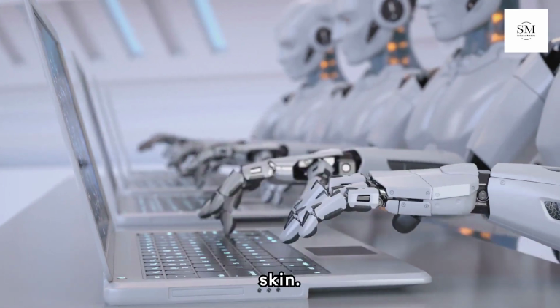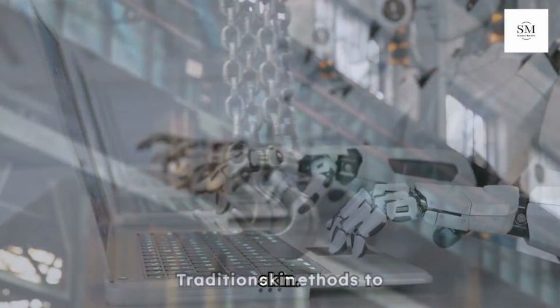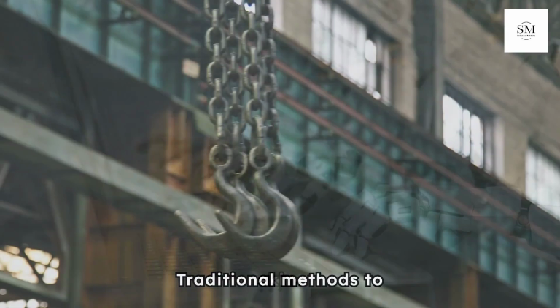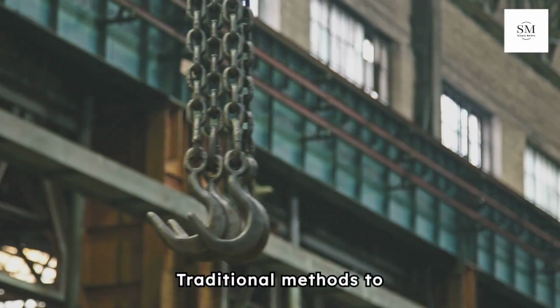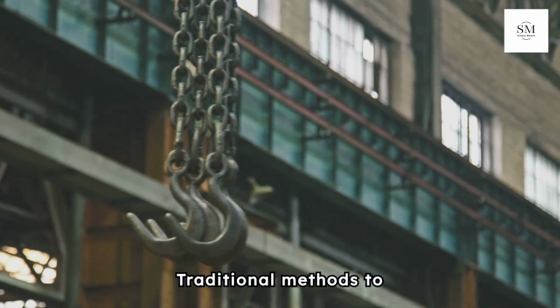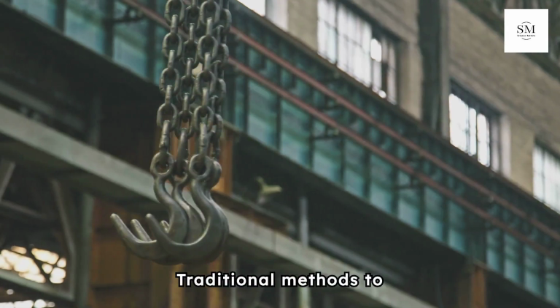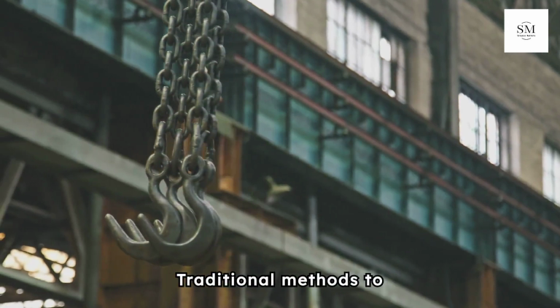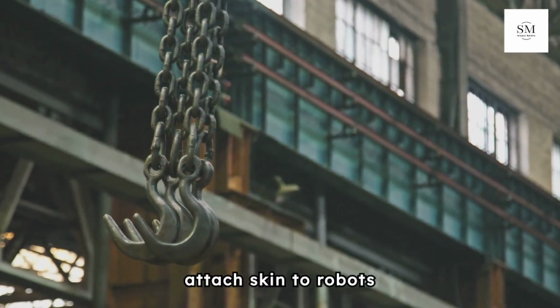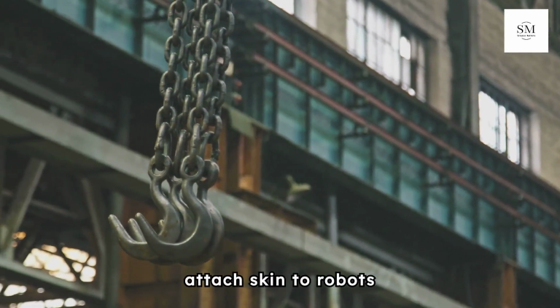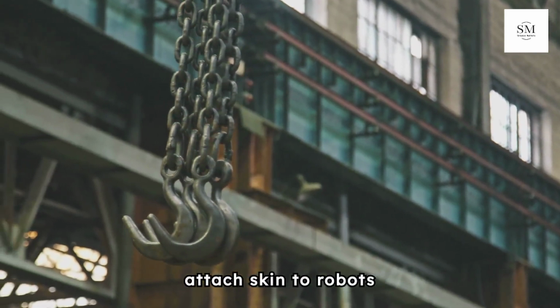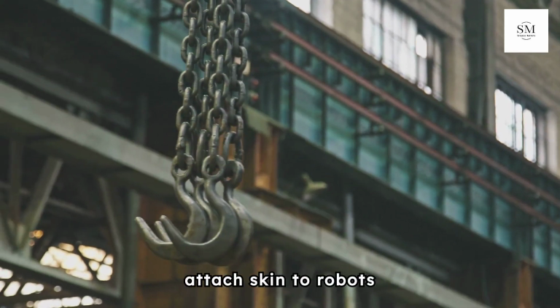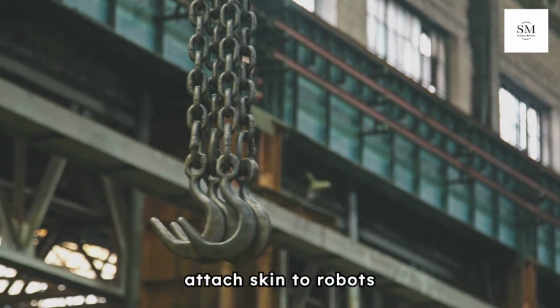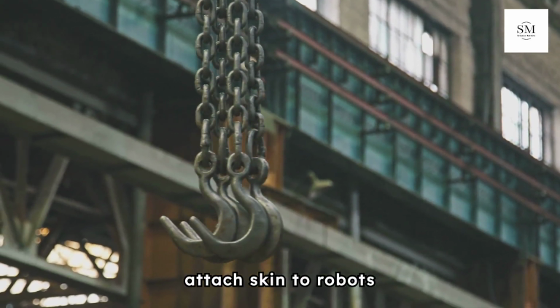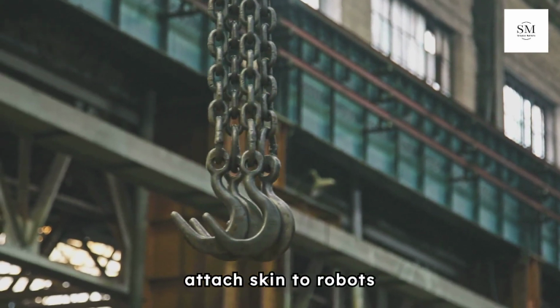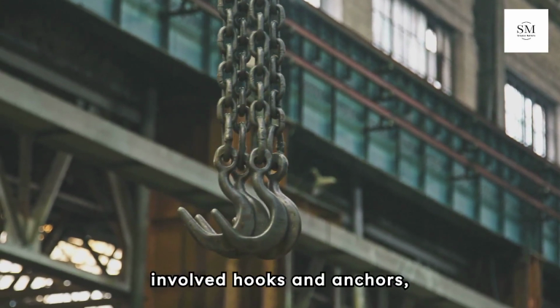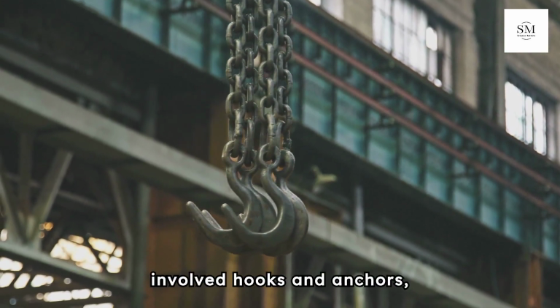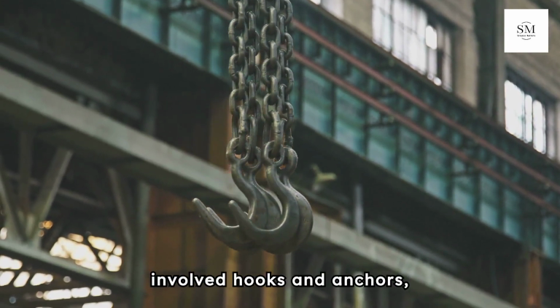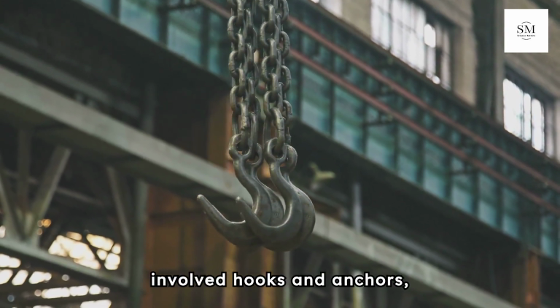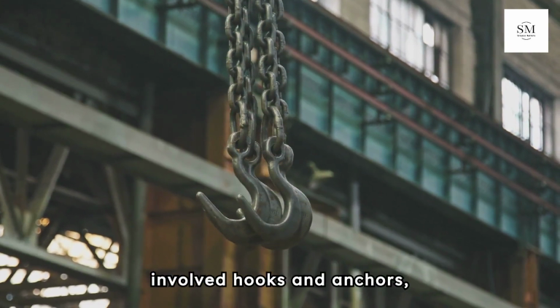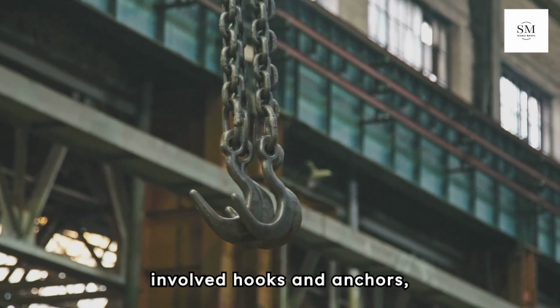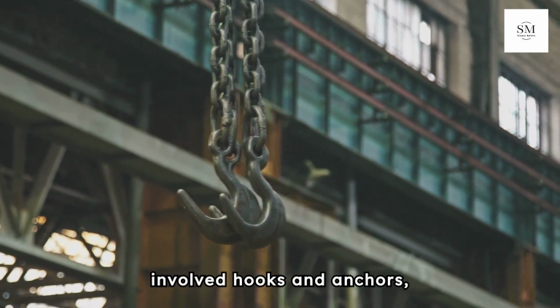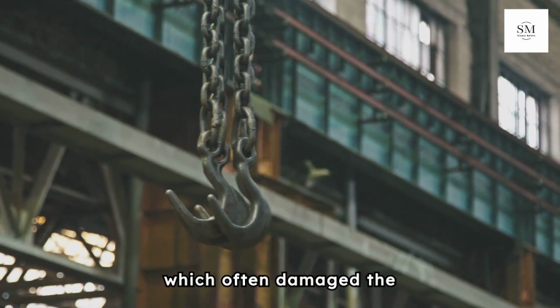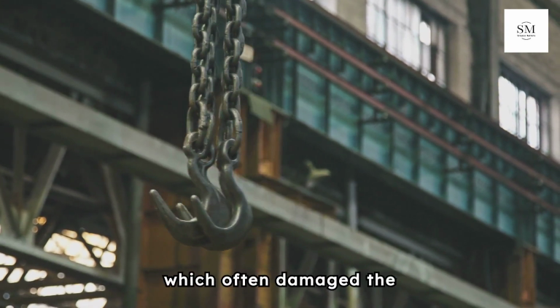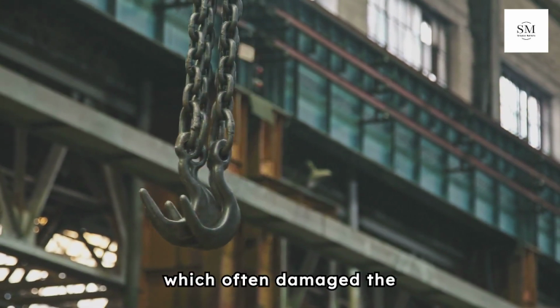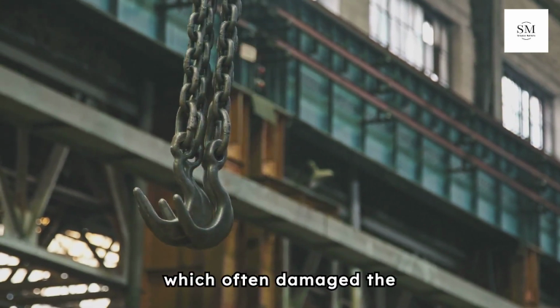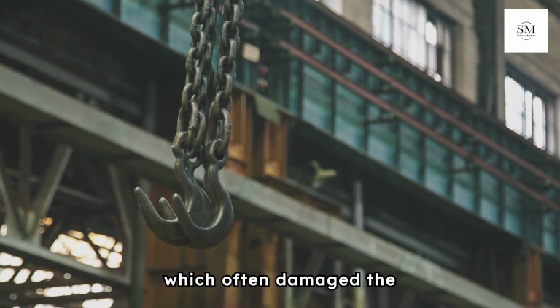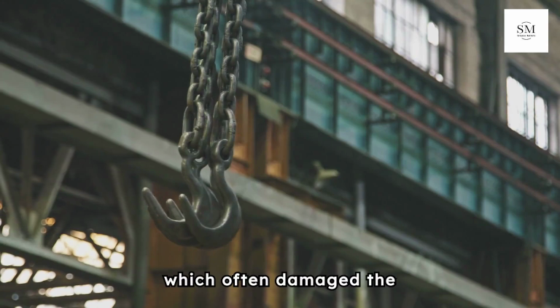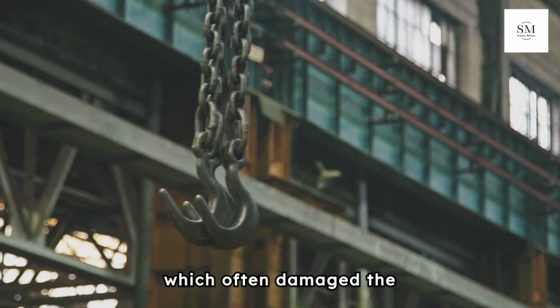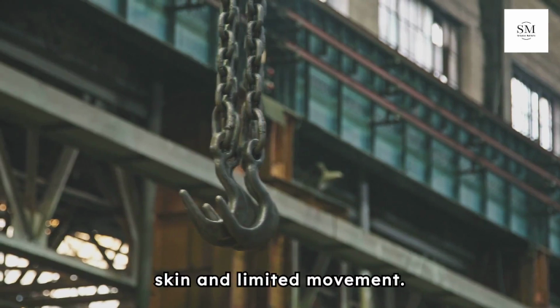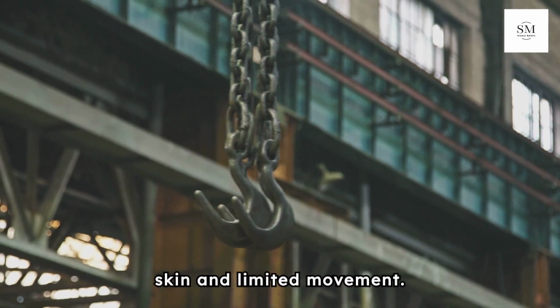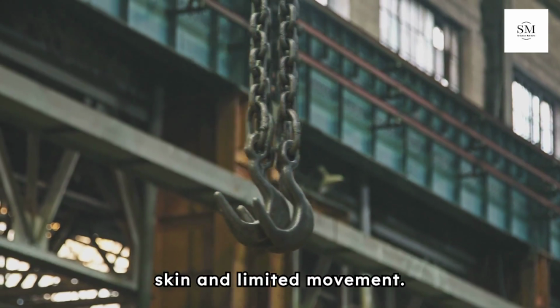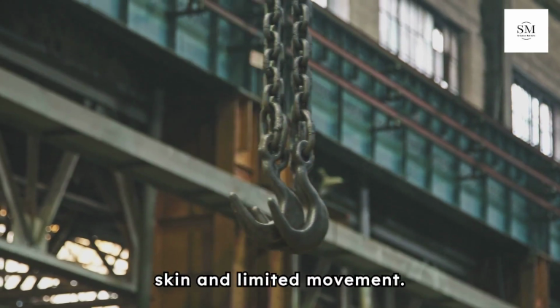Traditional methods to attach skin to robots involved hooks and anchors, which often damaged the skin and limited movement.